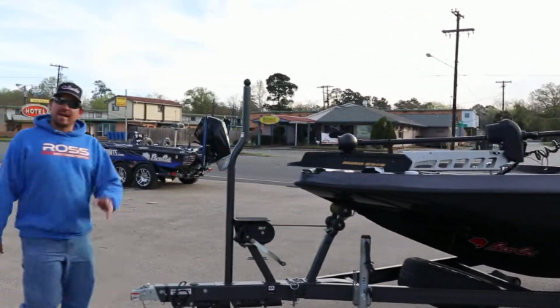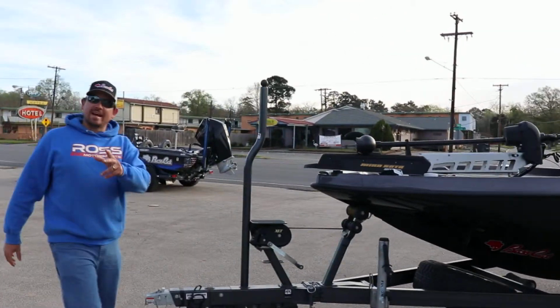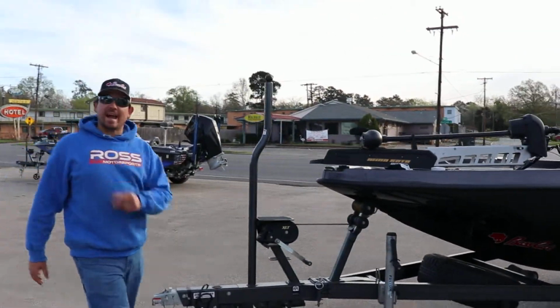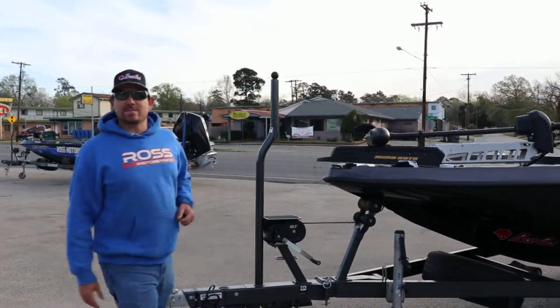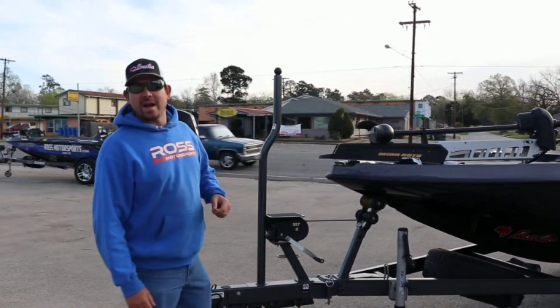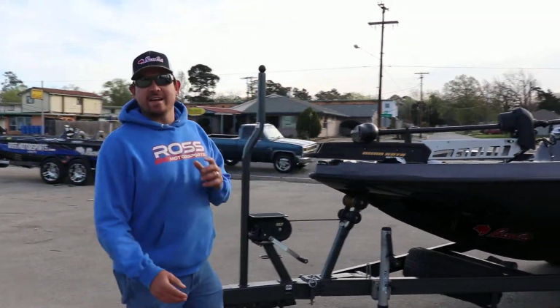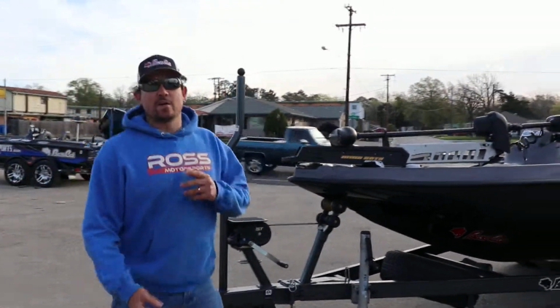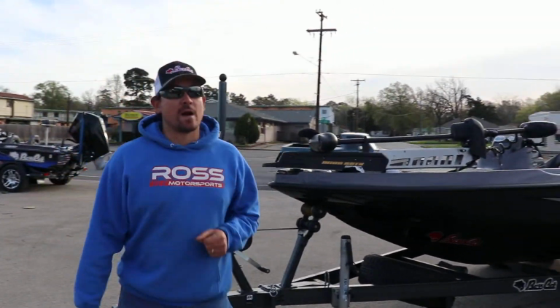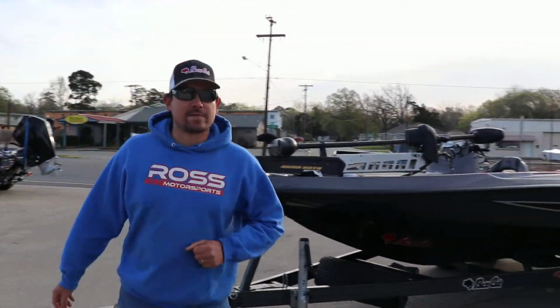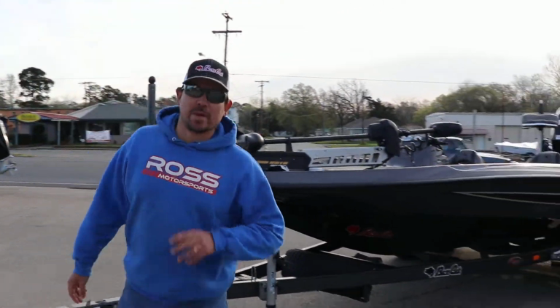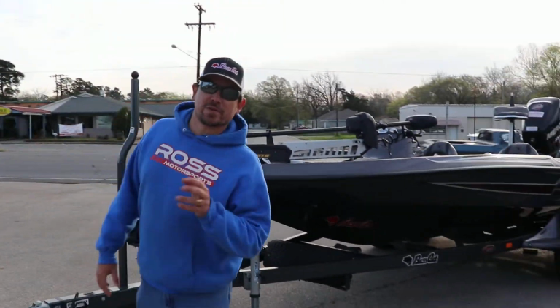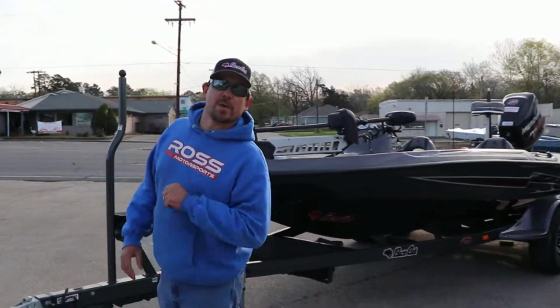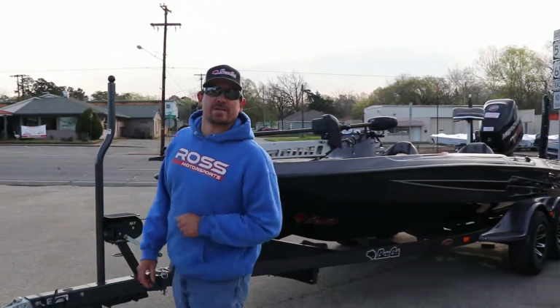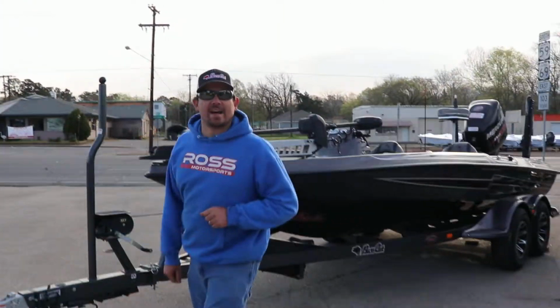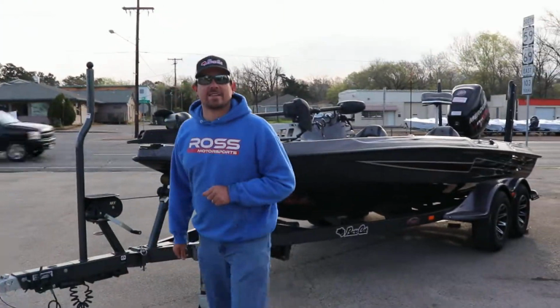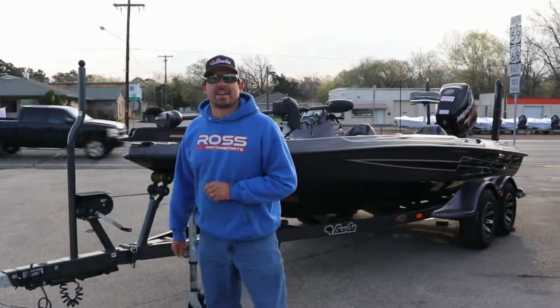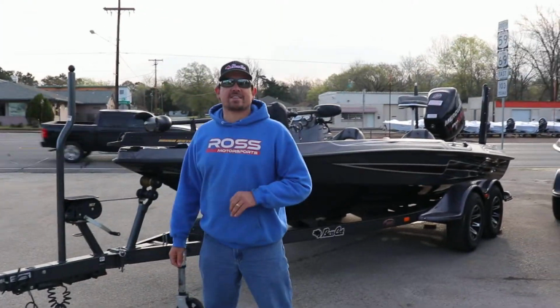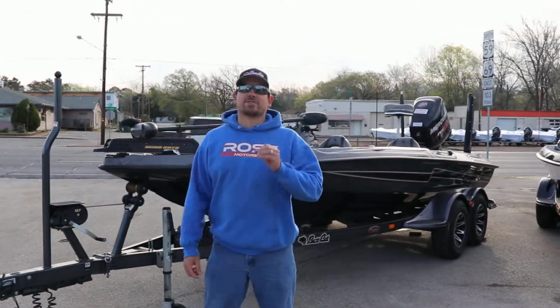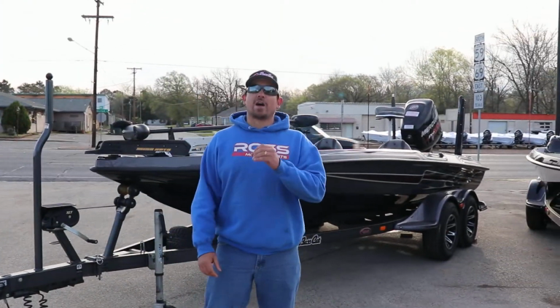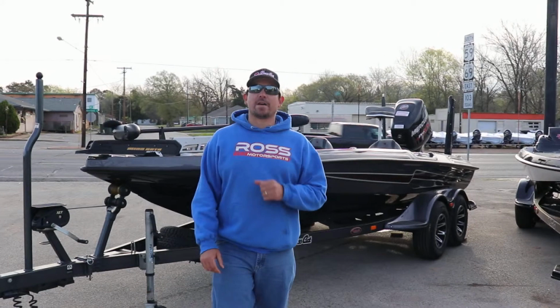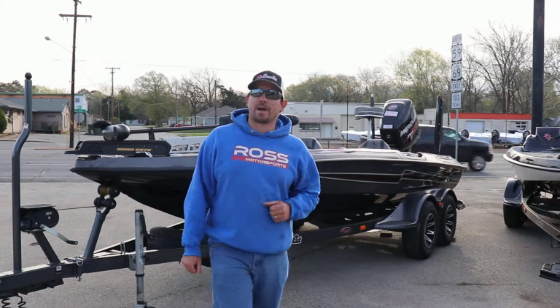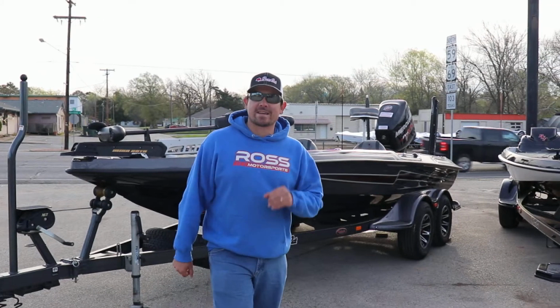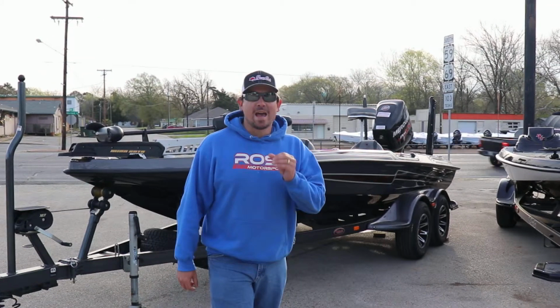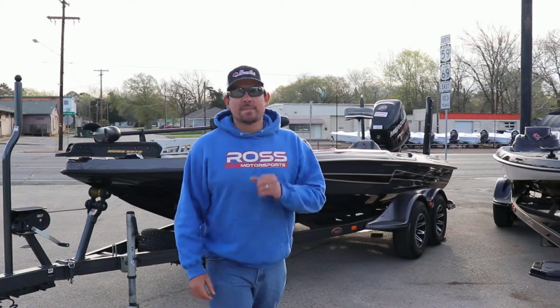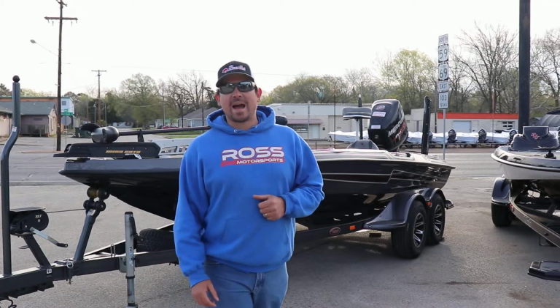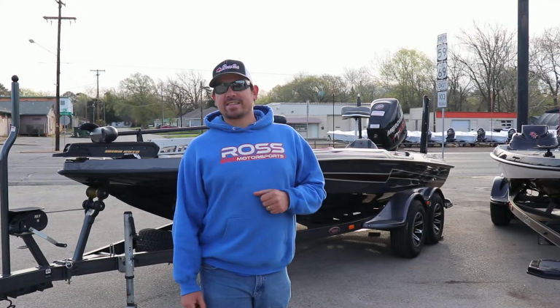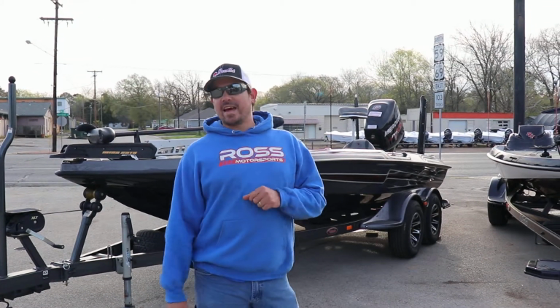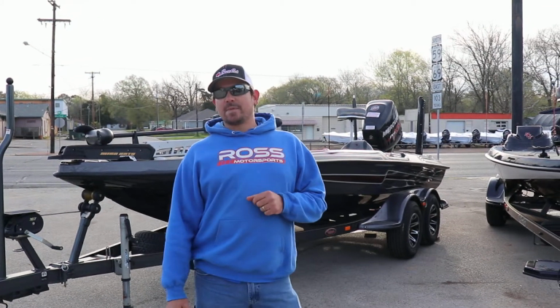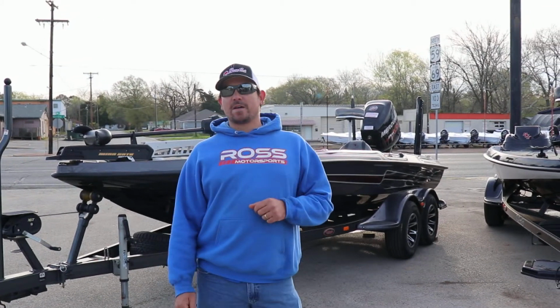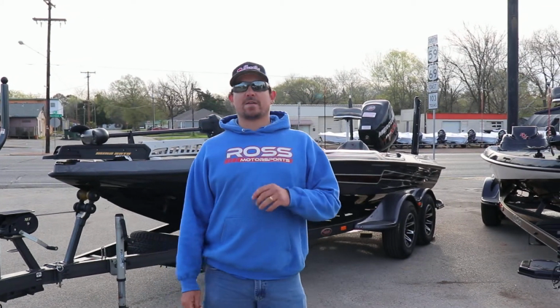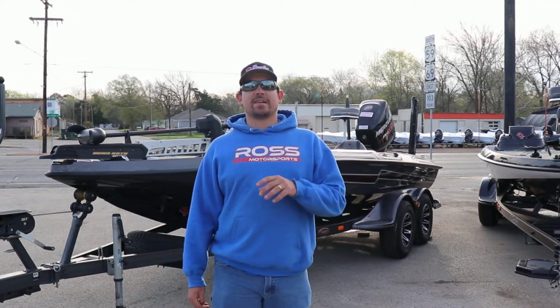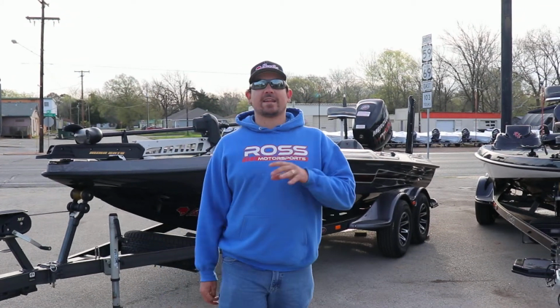Hey guys, Brandon here. Ross Motorsports, Lufkin, Texas, your authorized Basscat Mercury dealer.